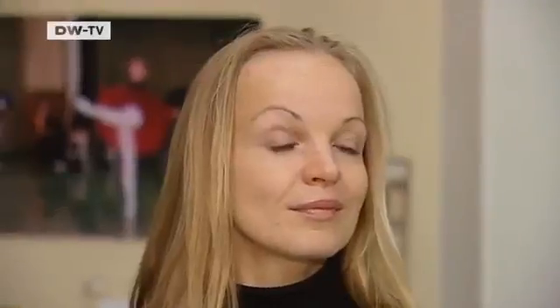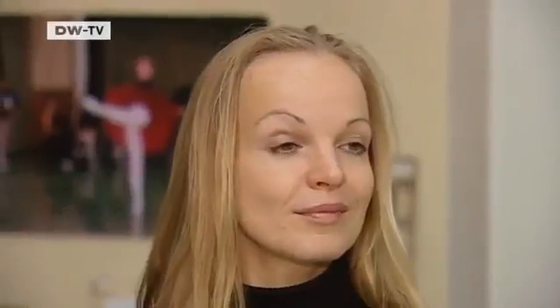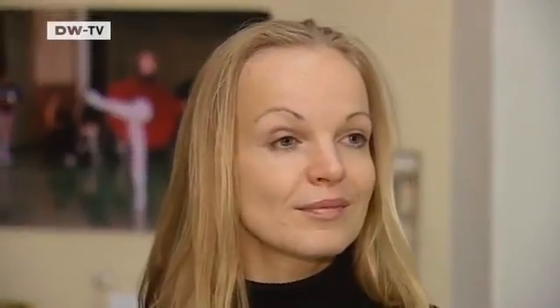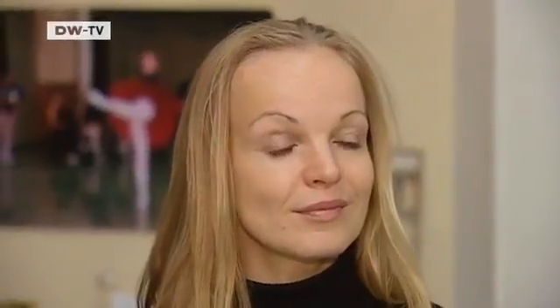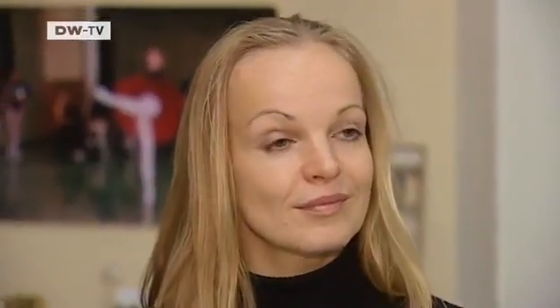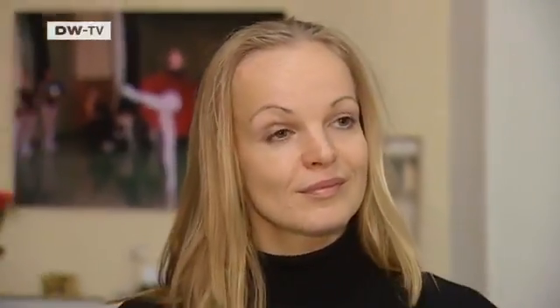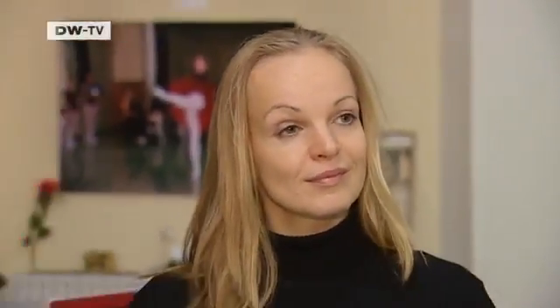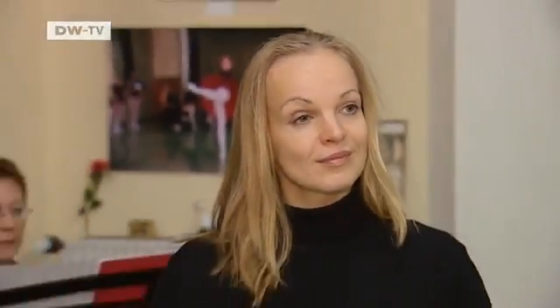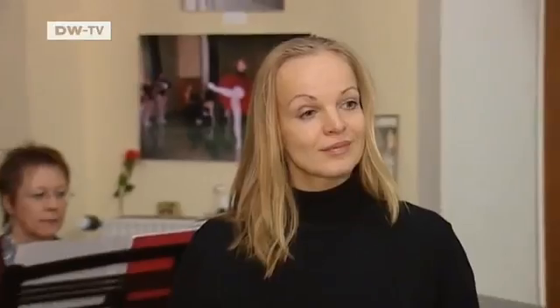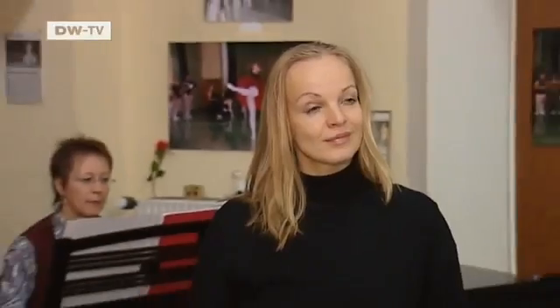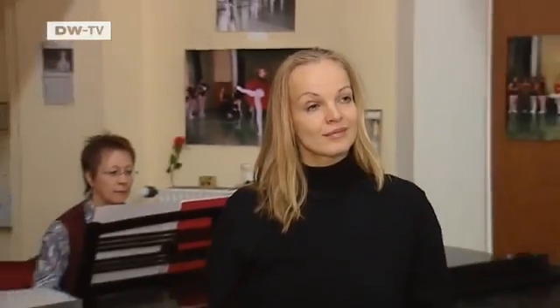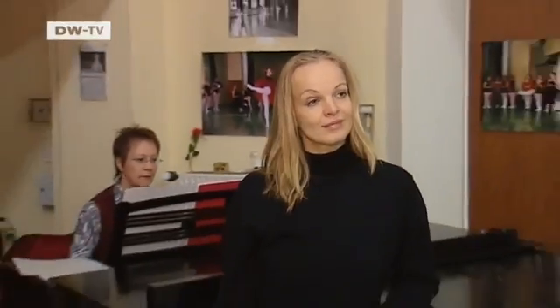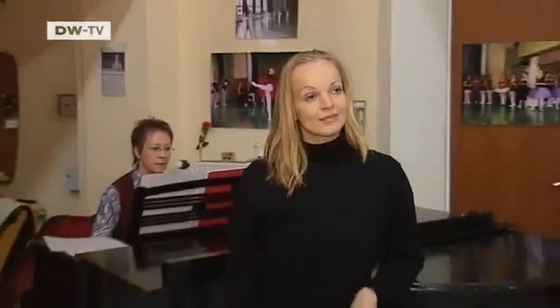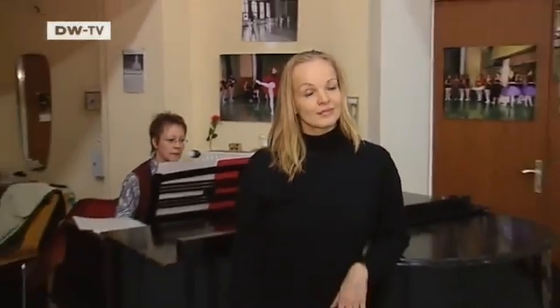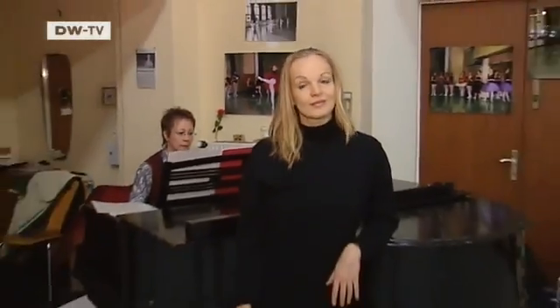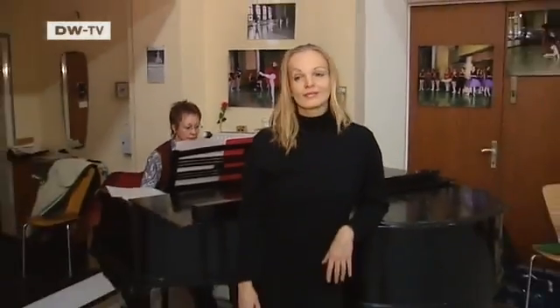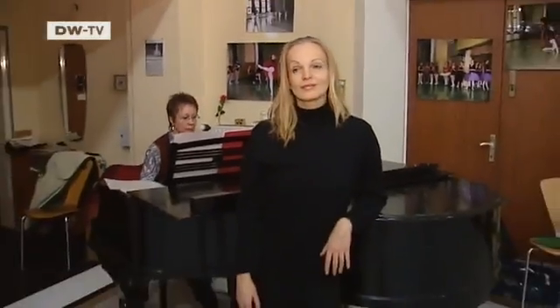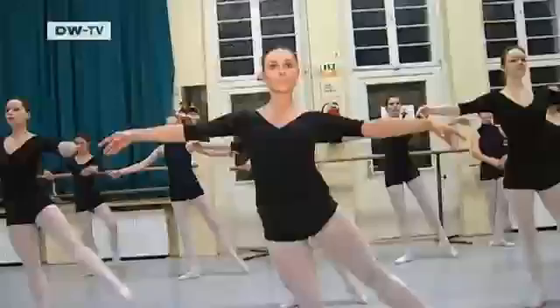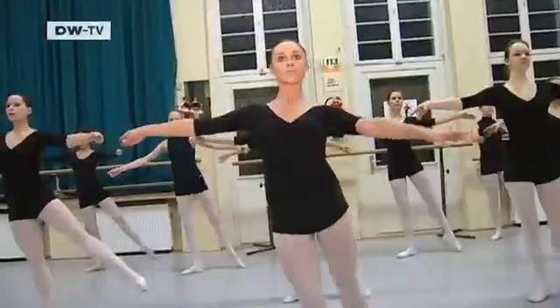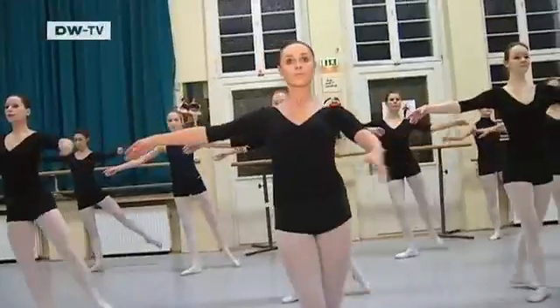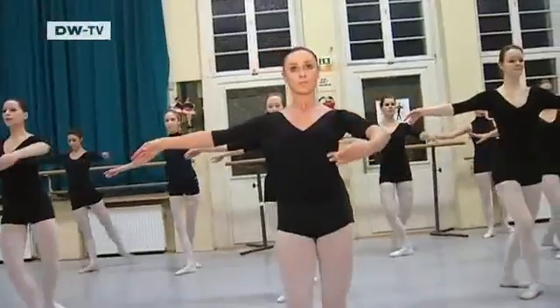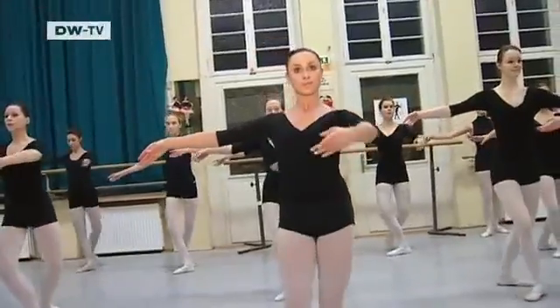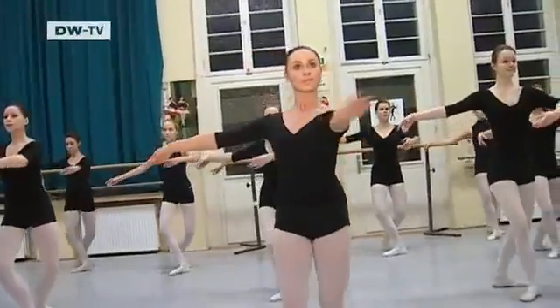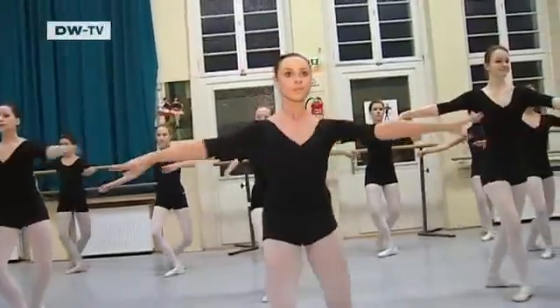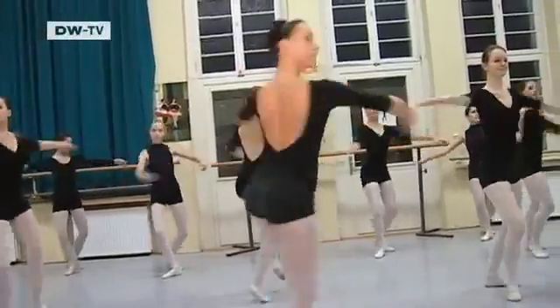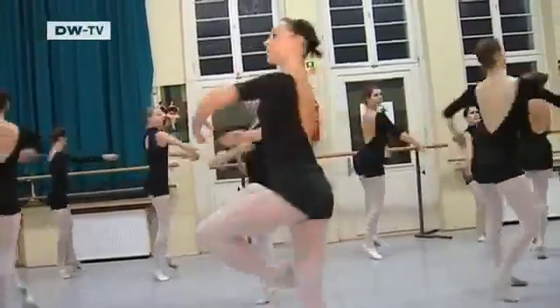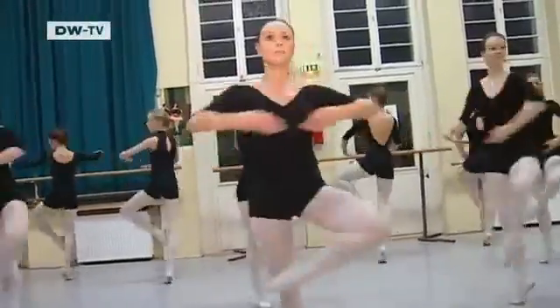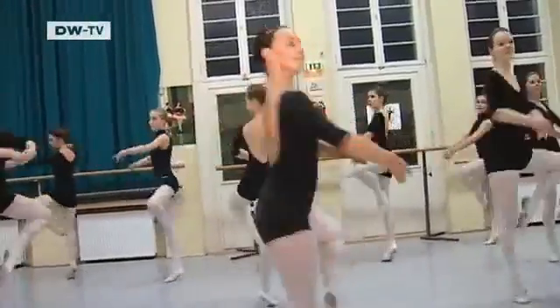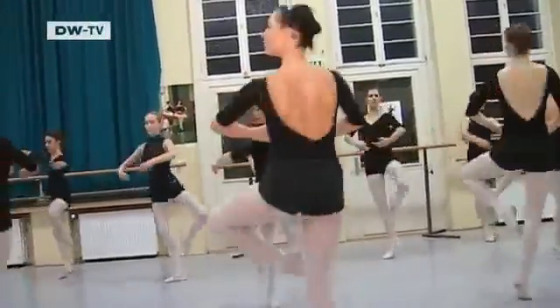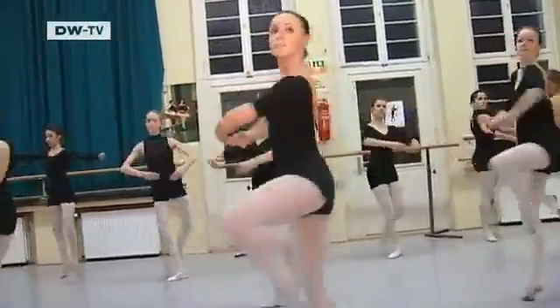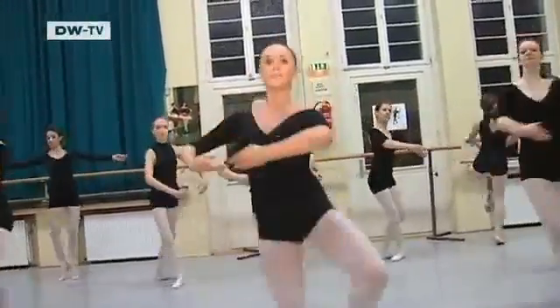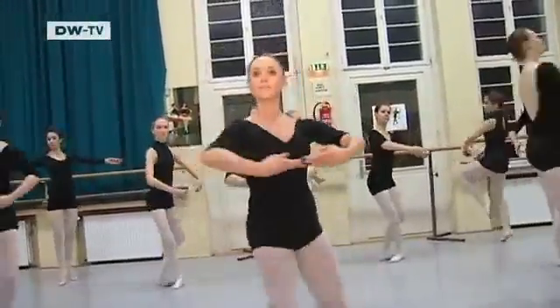Bettina Blazing says no. She is convinced that to be a good dancer you need to train your brain as well as your body.